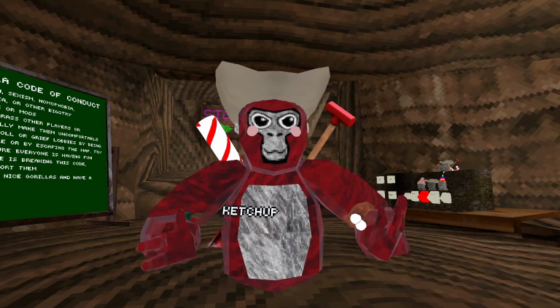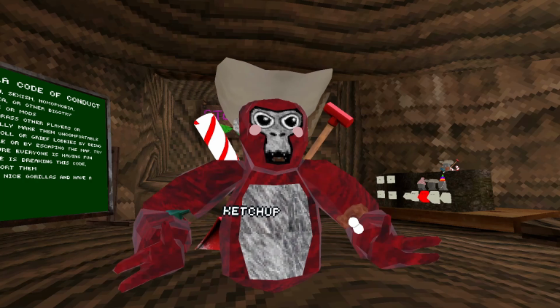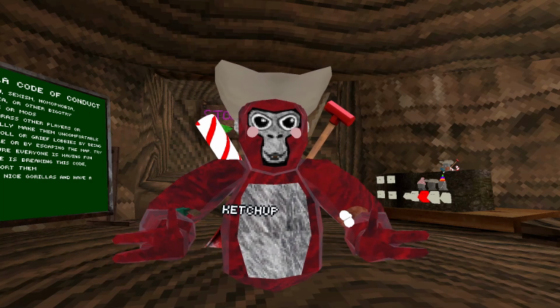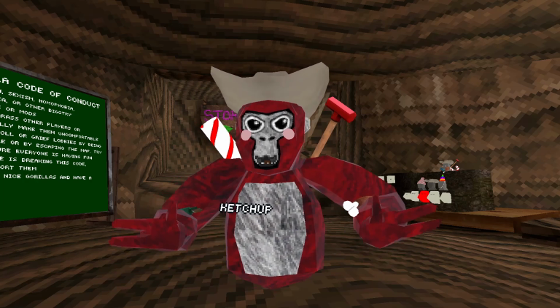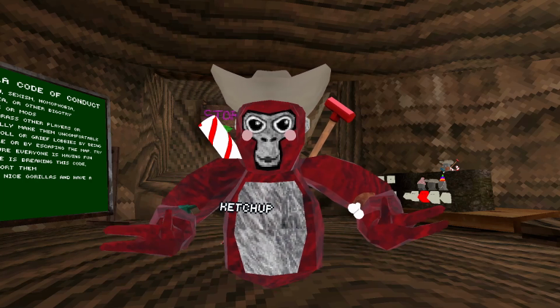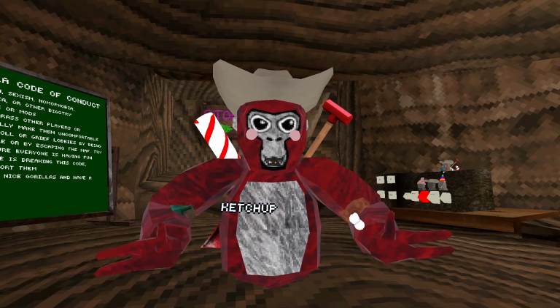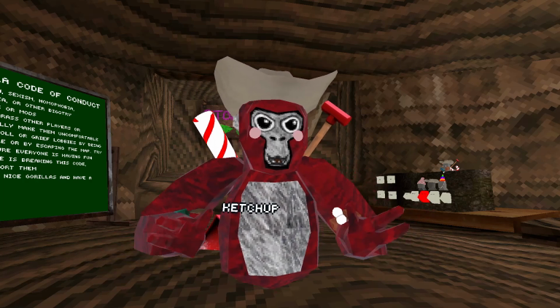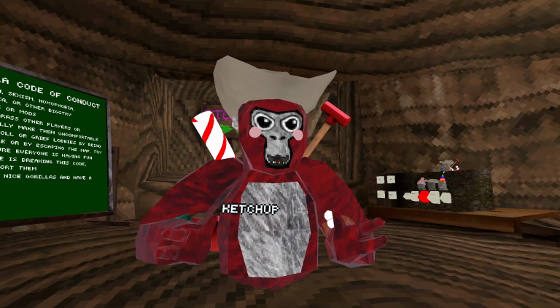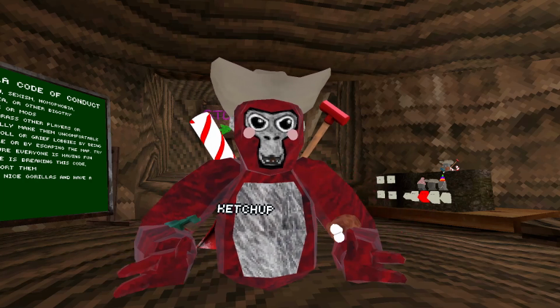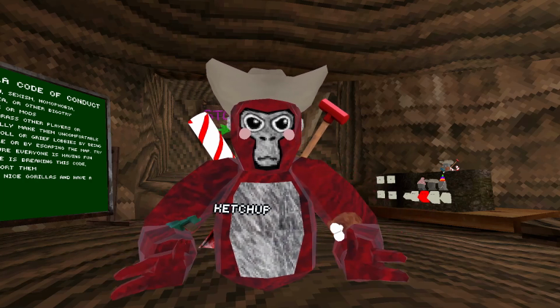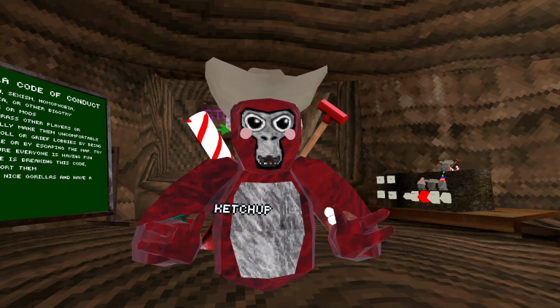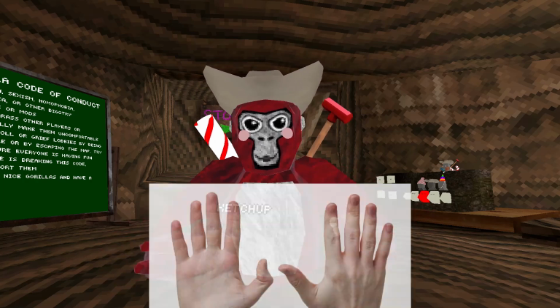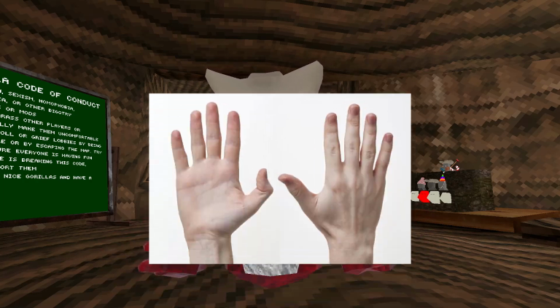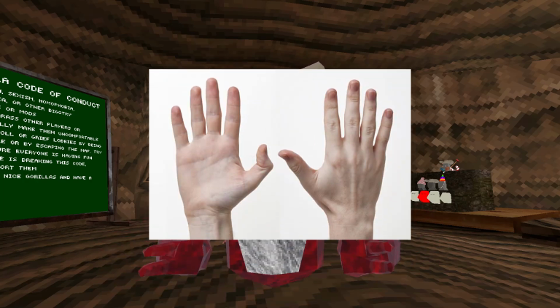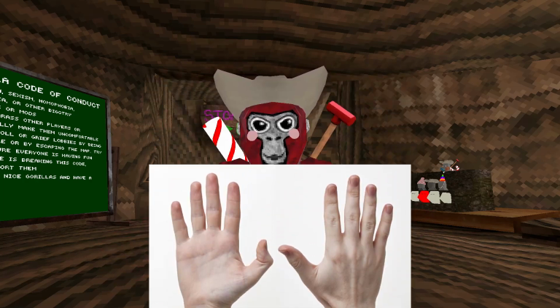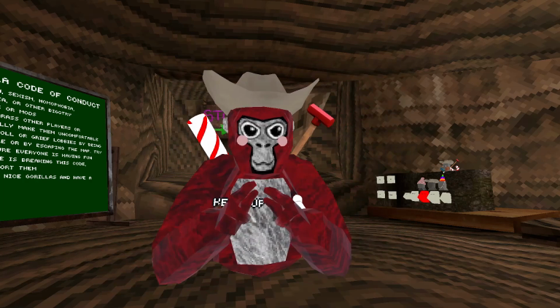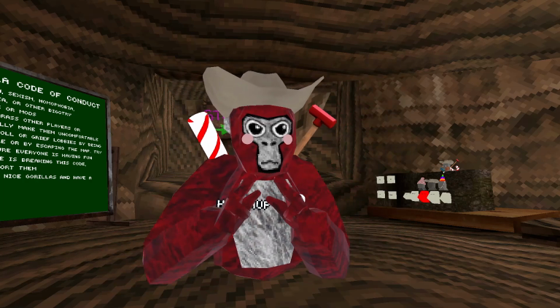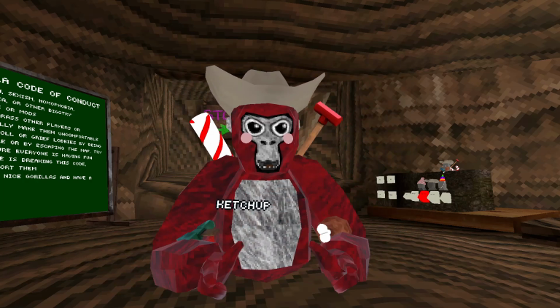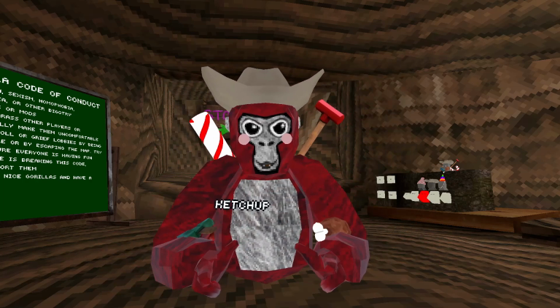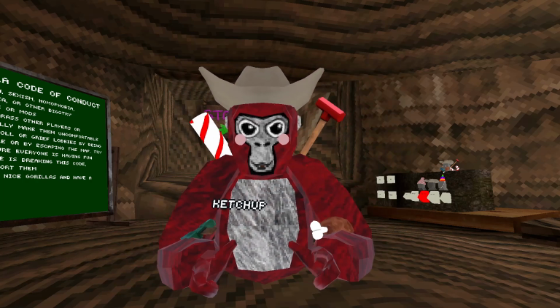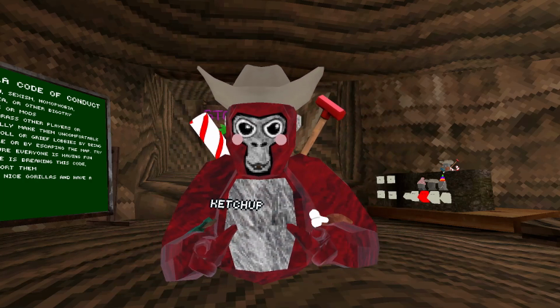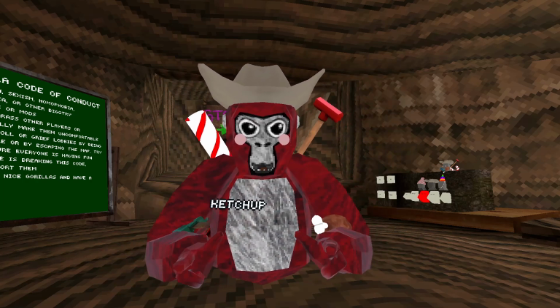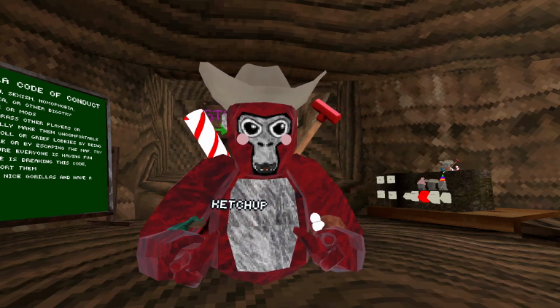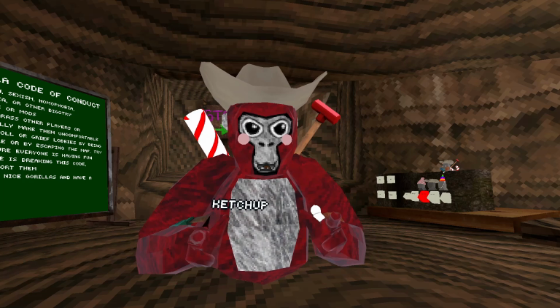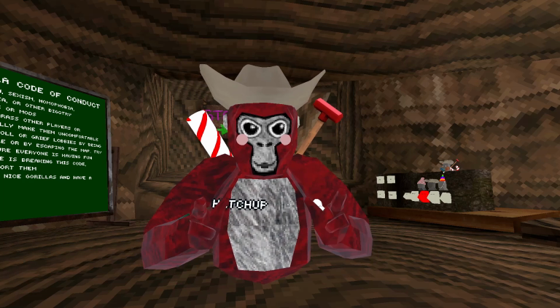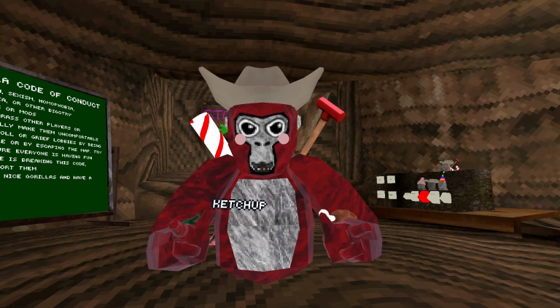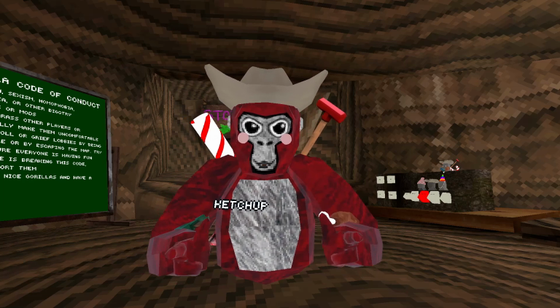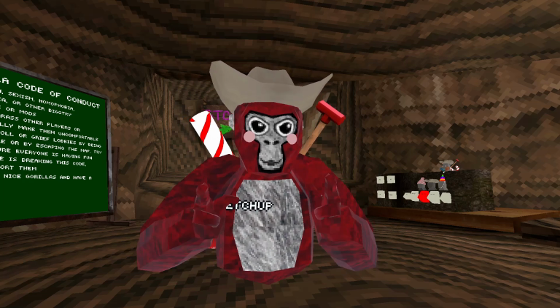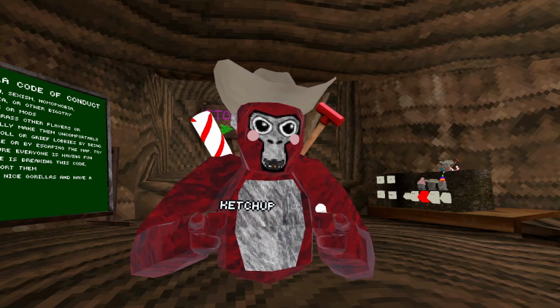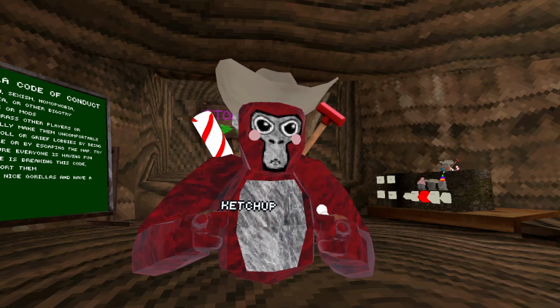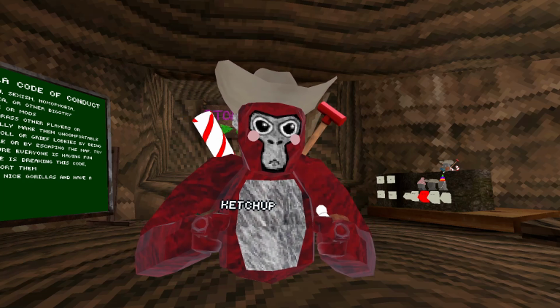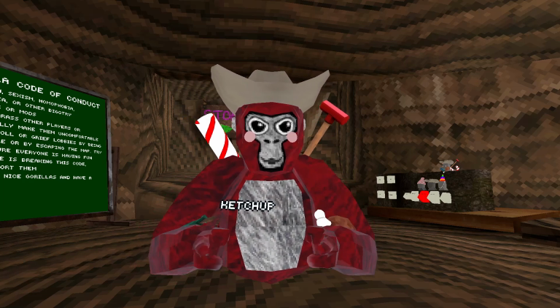Today I'm going to be teaching you how to play Gorilla Tag with hand tracking. I got many comments of people wanting me to make a tutorial, so now I'm making one.